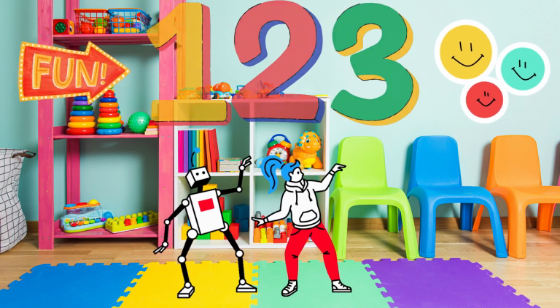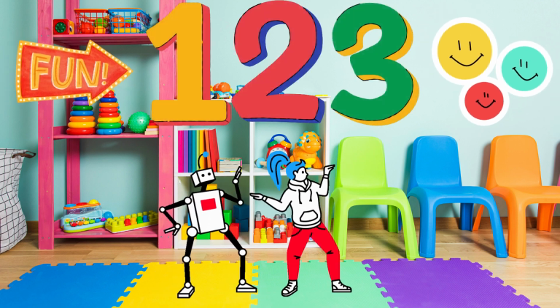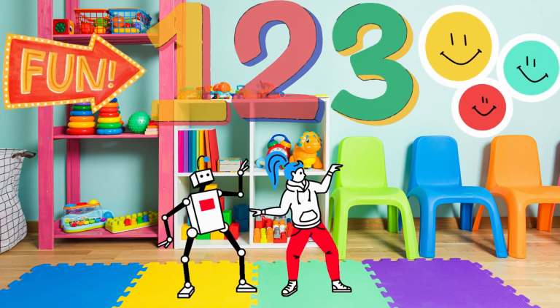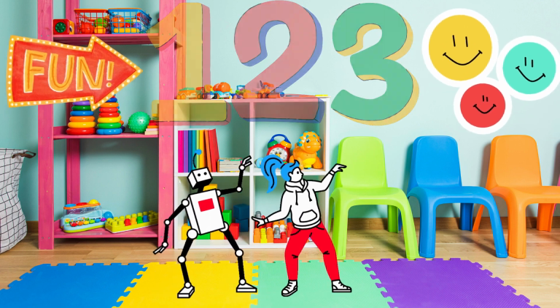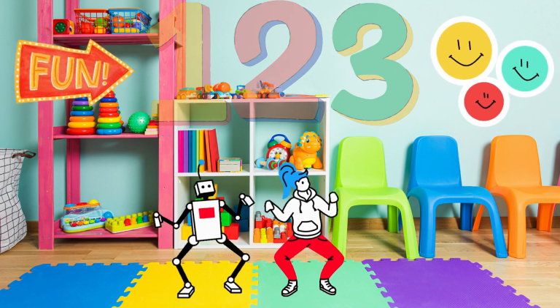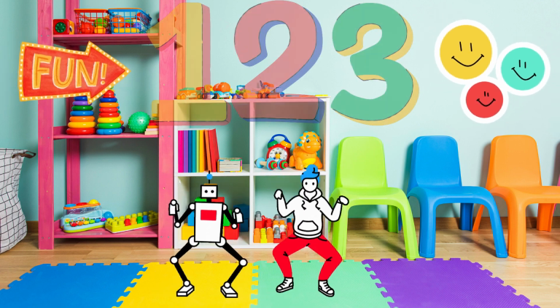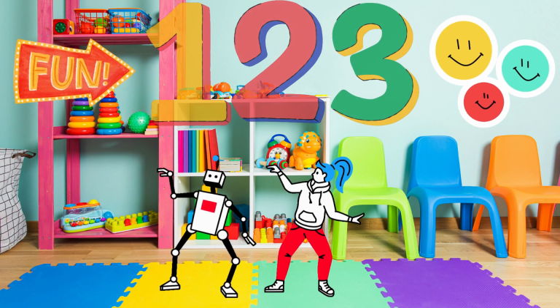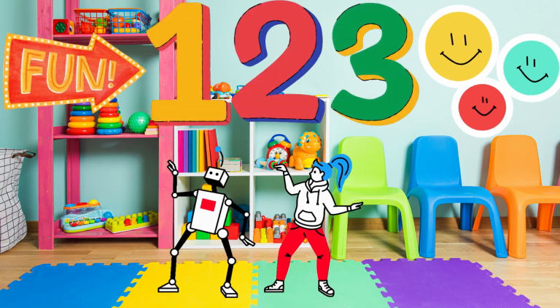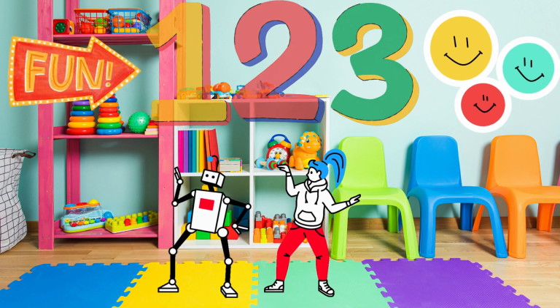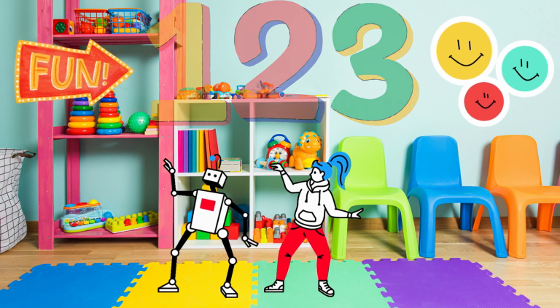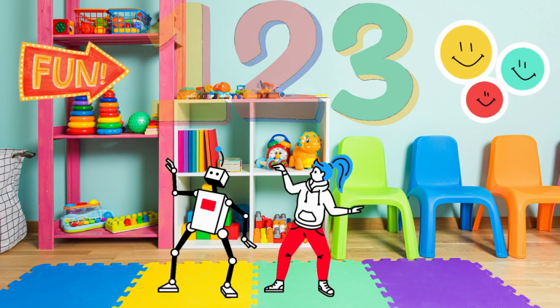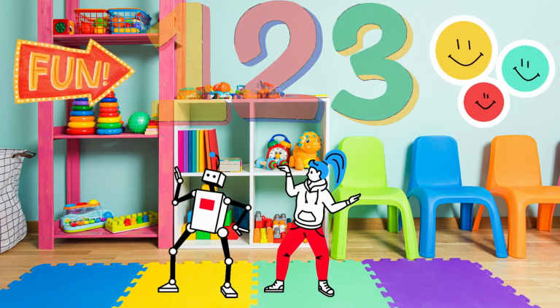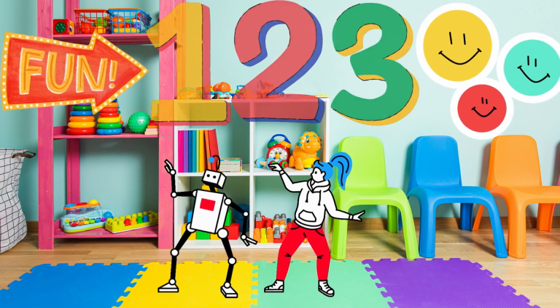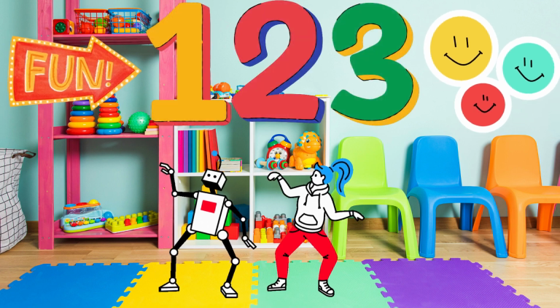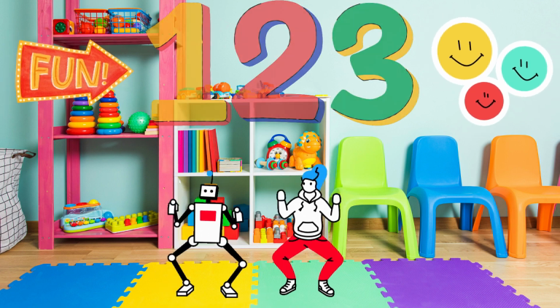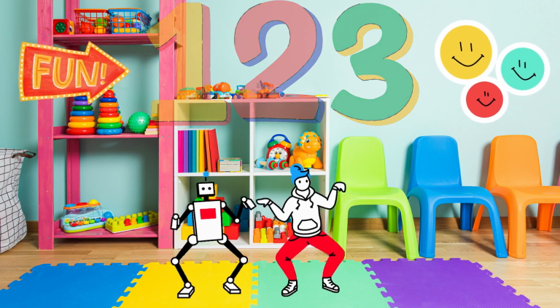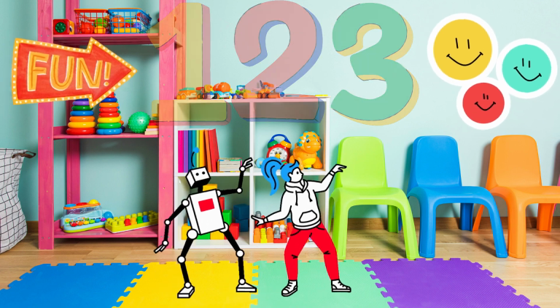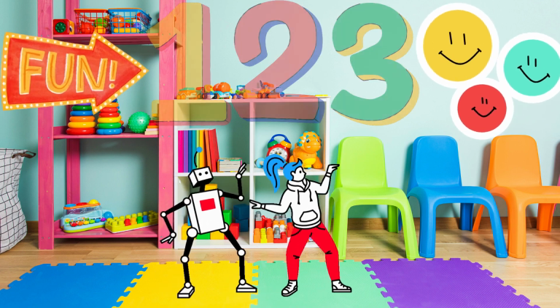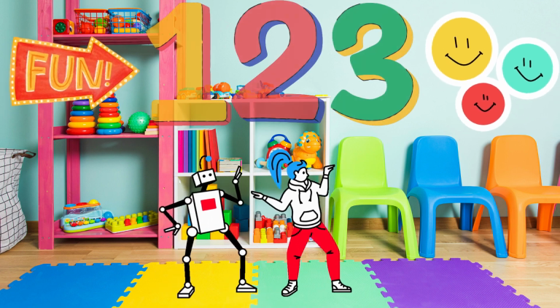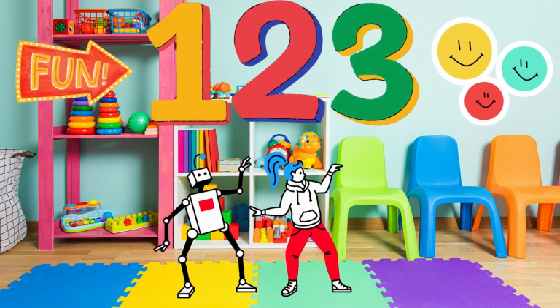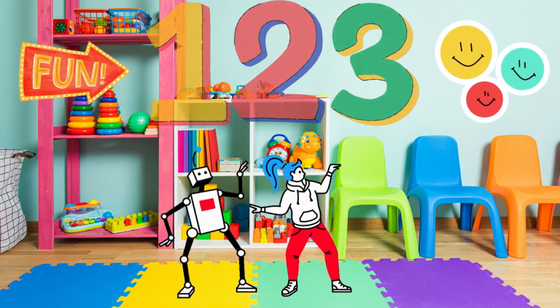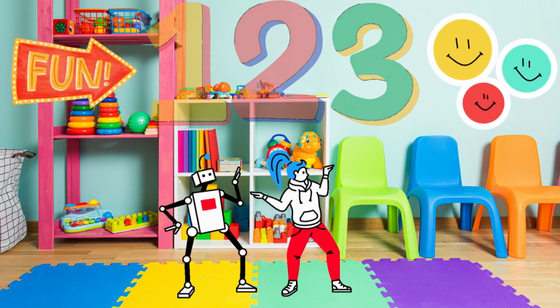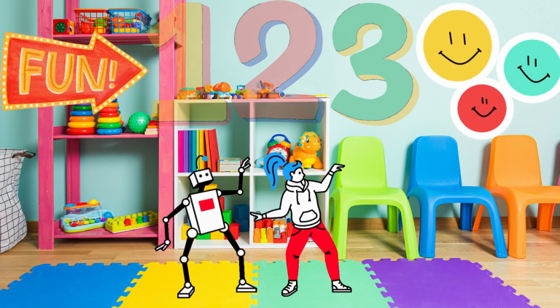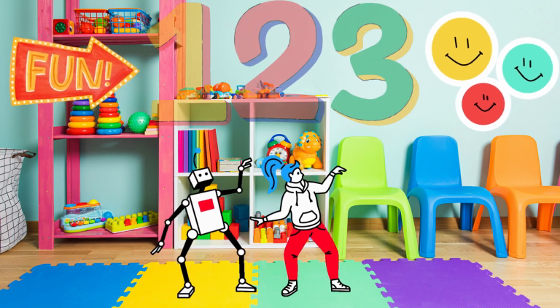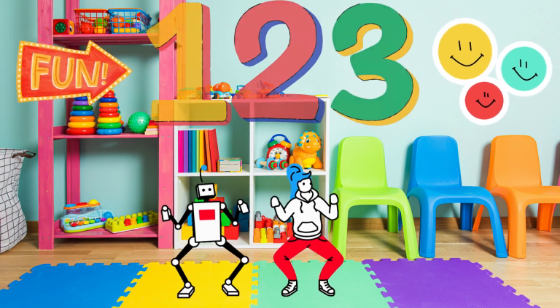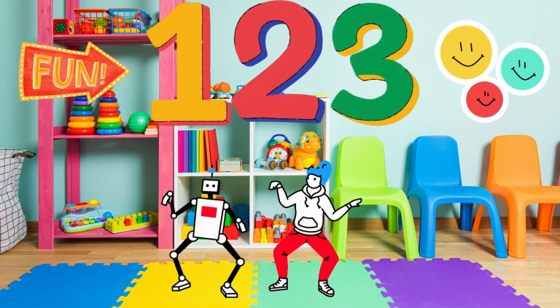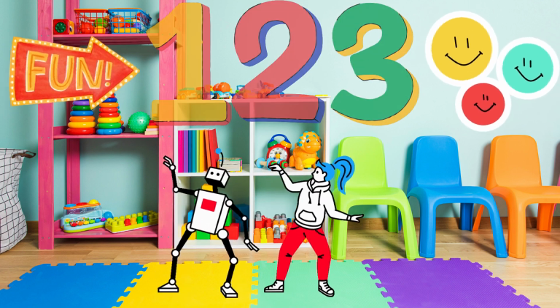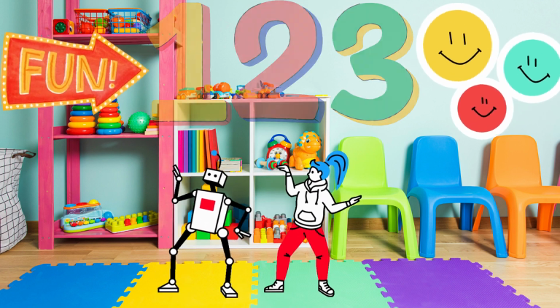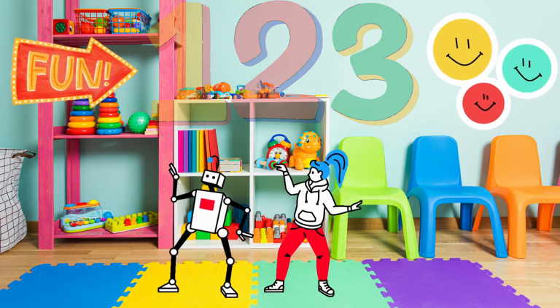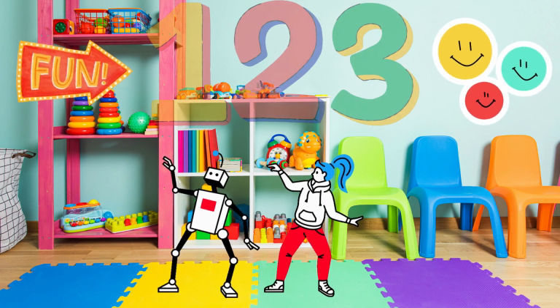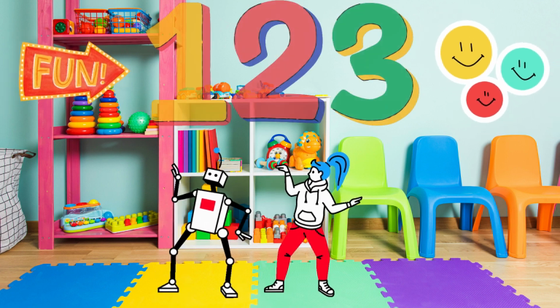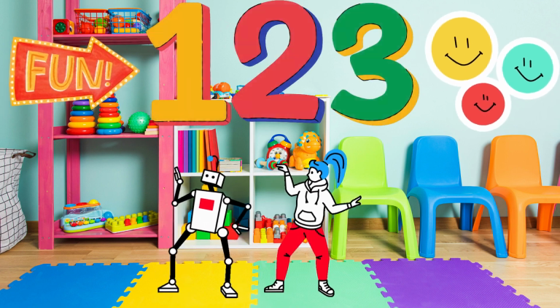Hello, children. Today we're going to be learning how to count. Are you ready? Let's go.